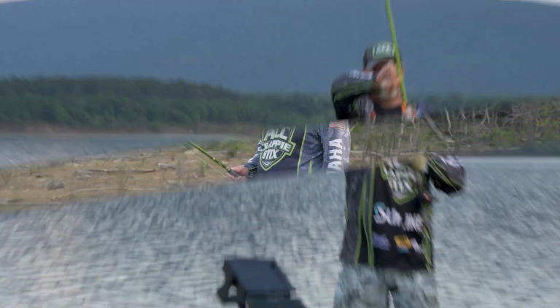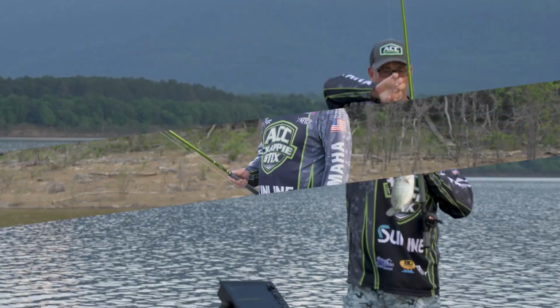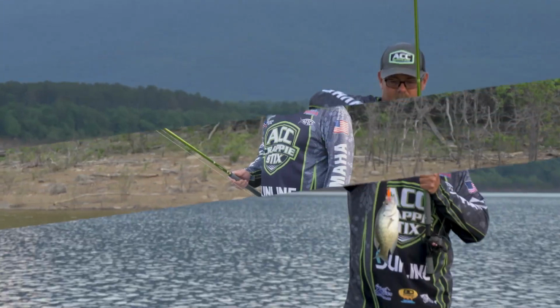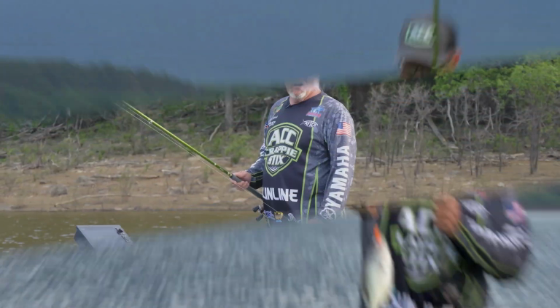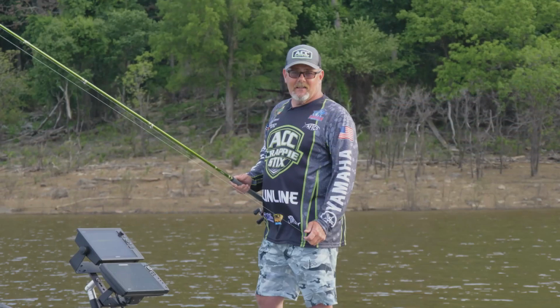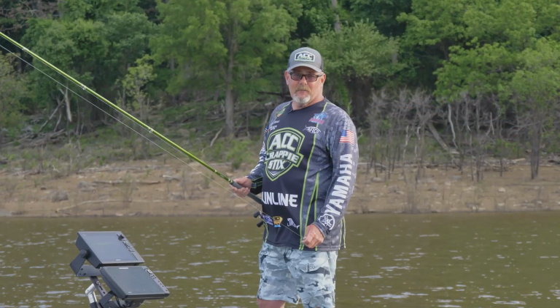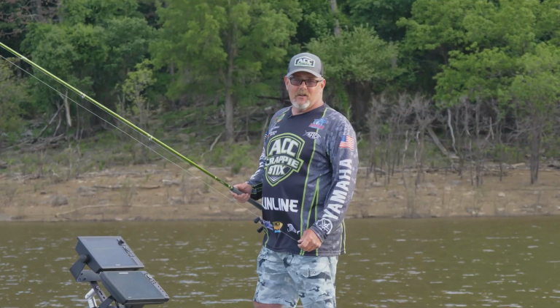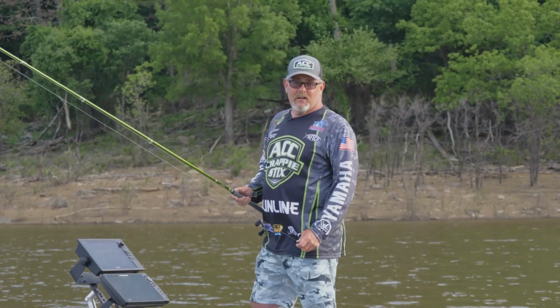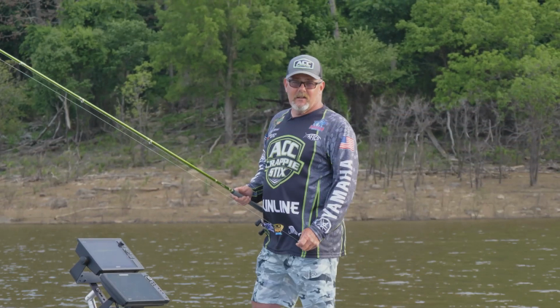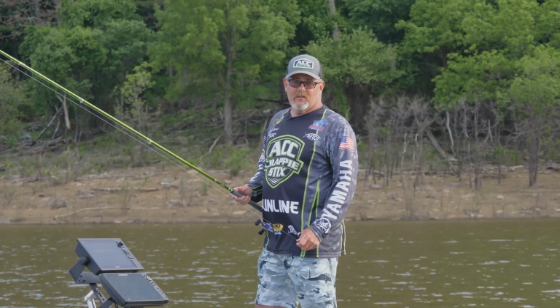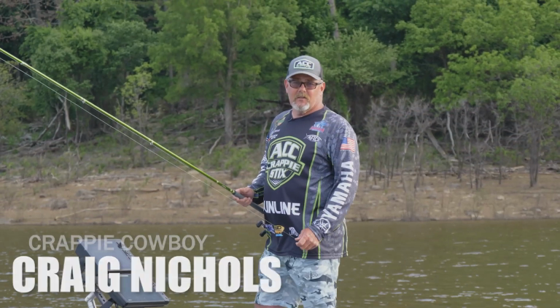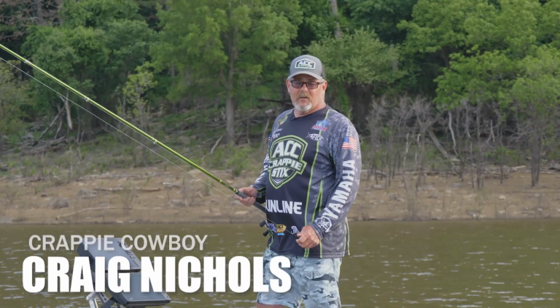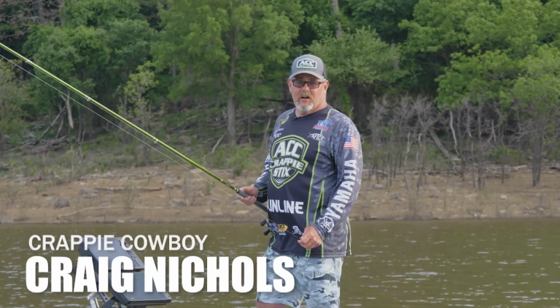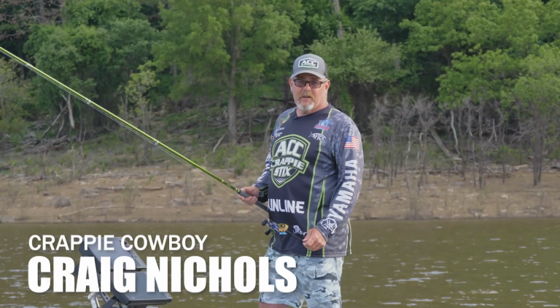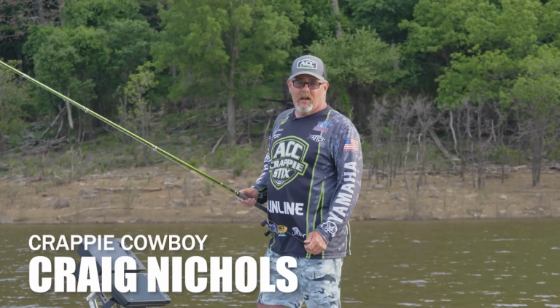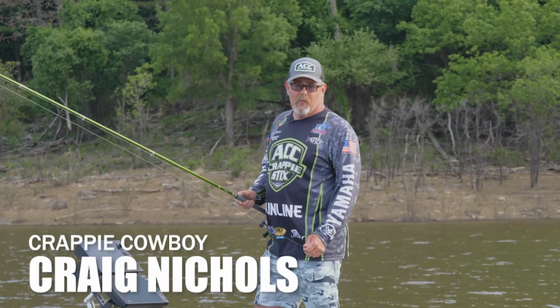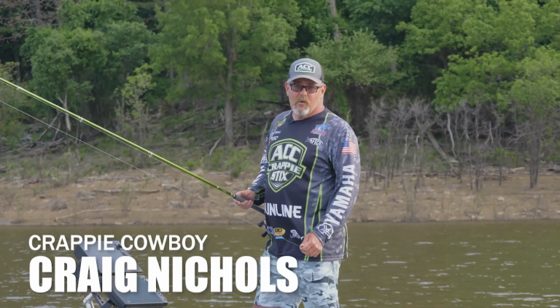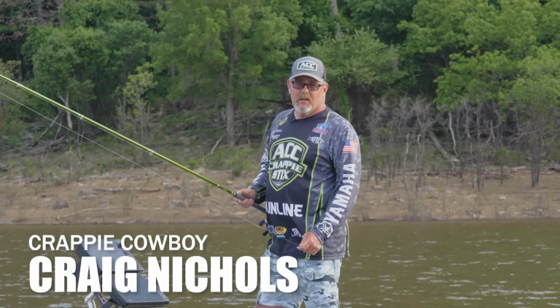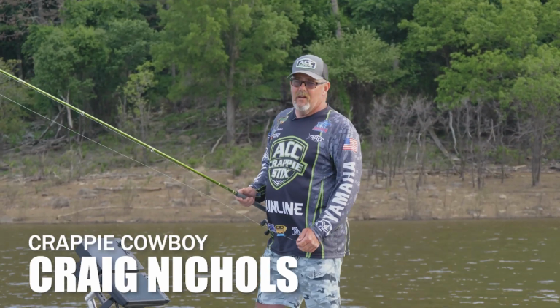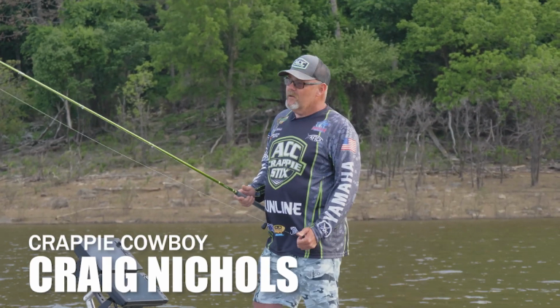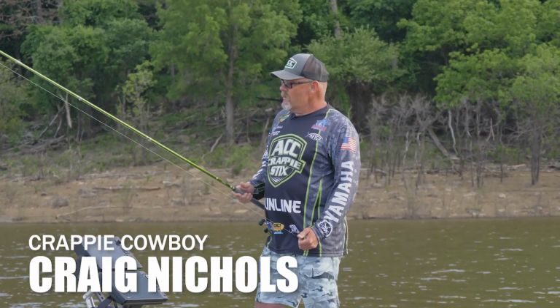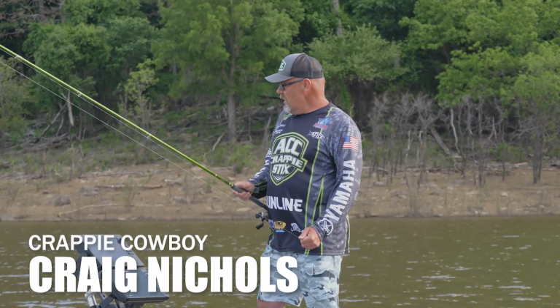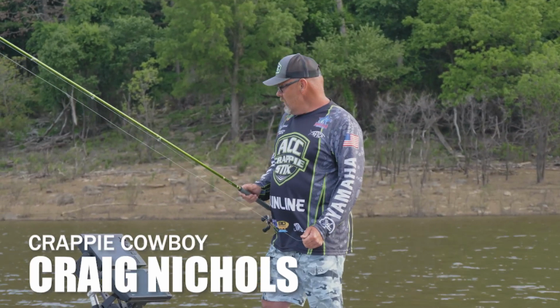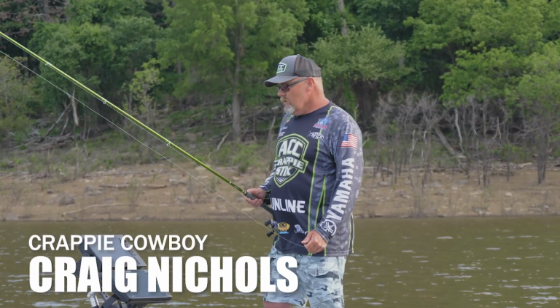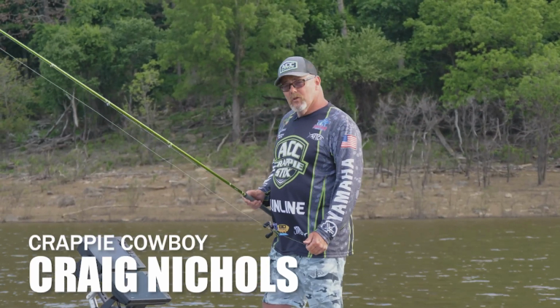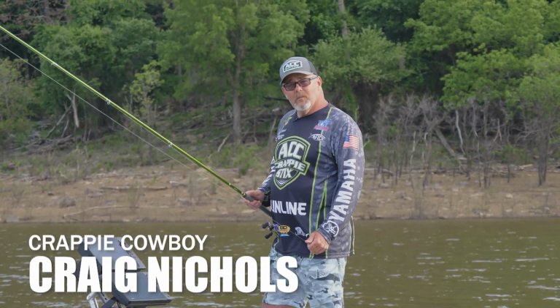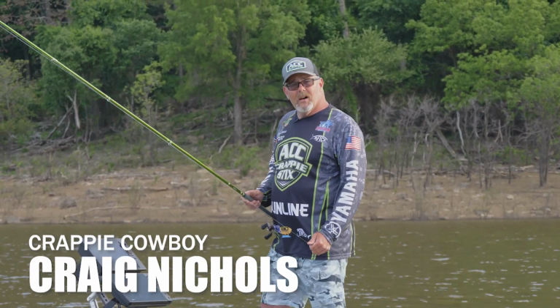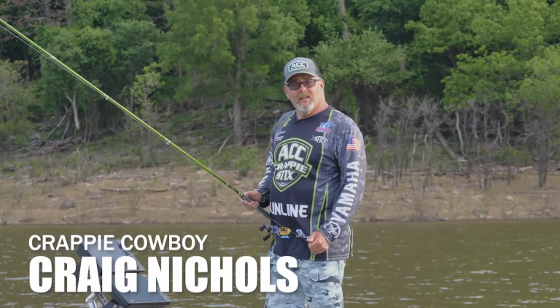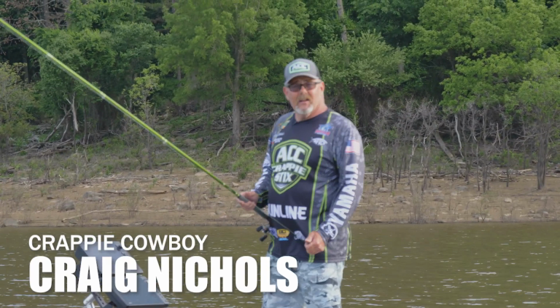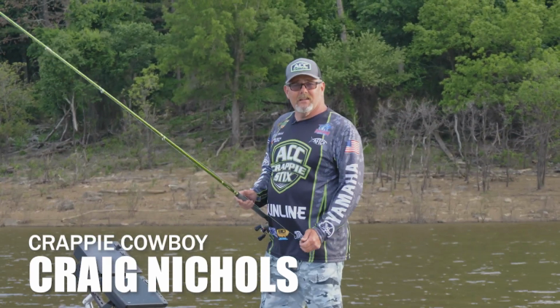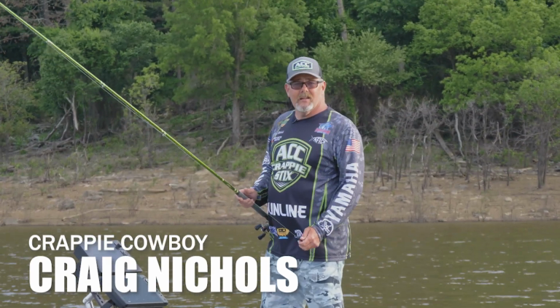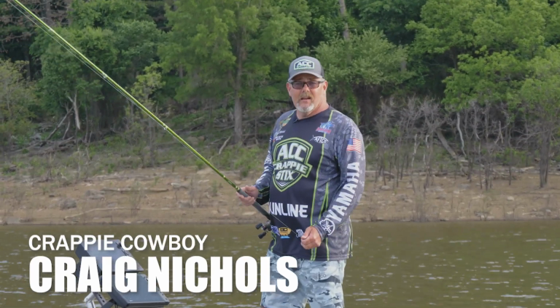Hi guys, I'm Craig Nichols, the crappie cowboy. We're out here on Blue Mountain Lake today.